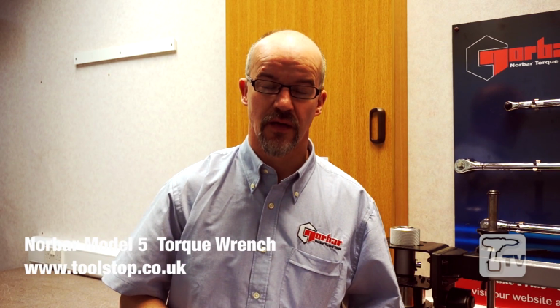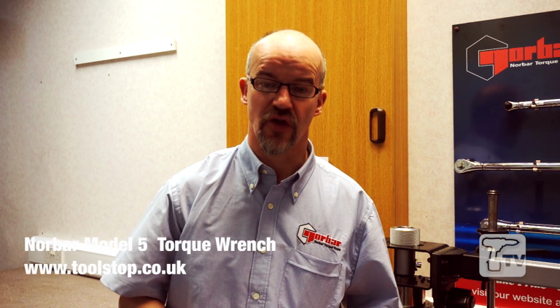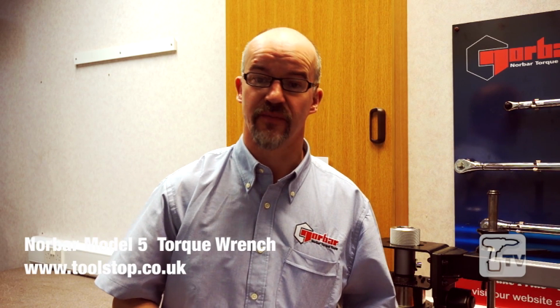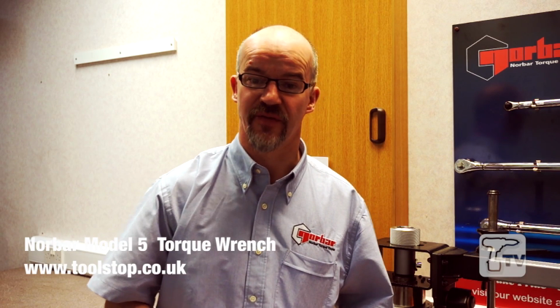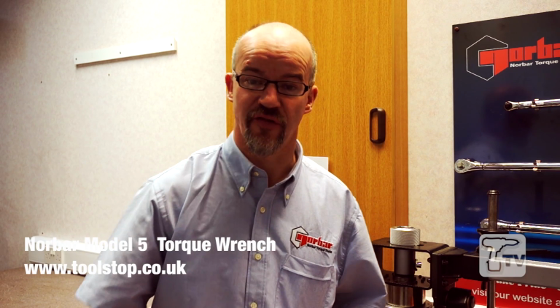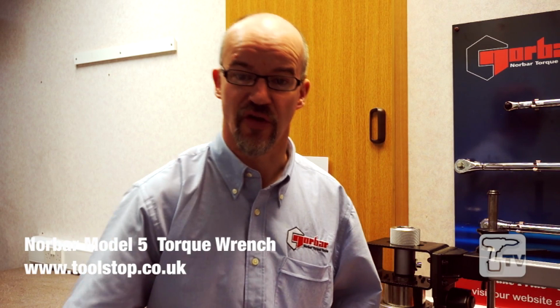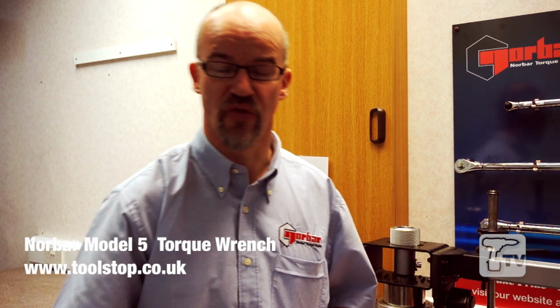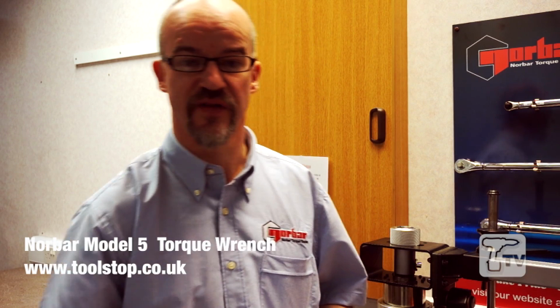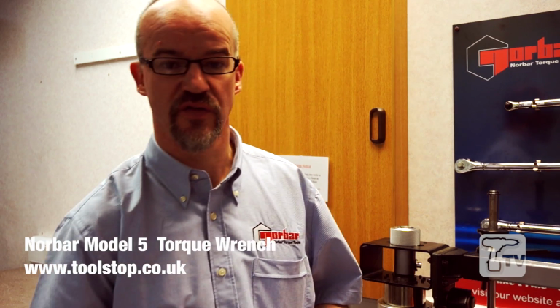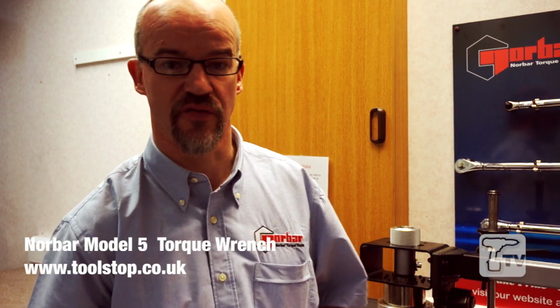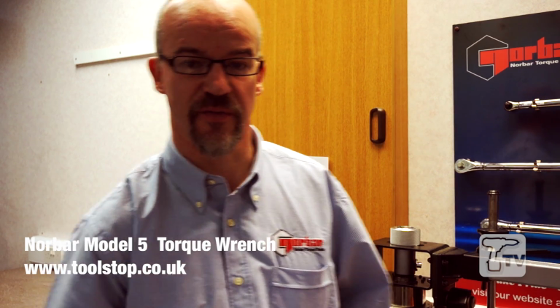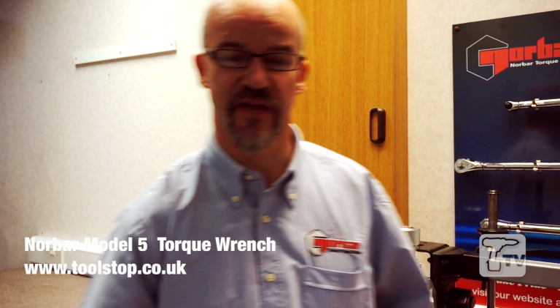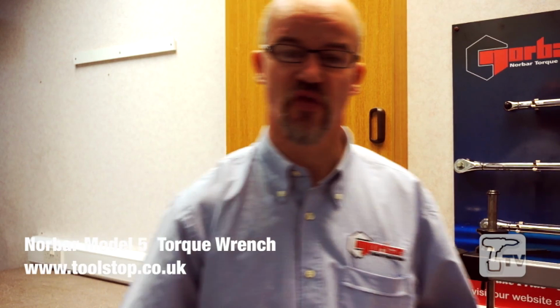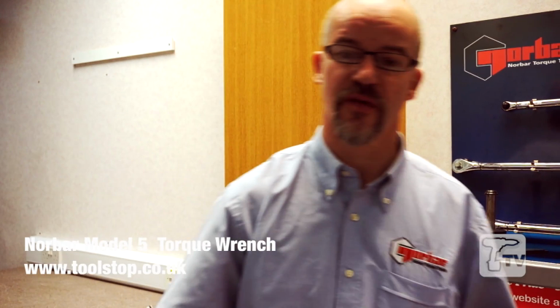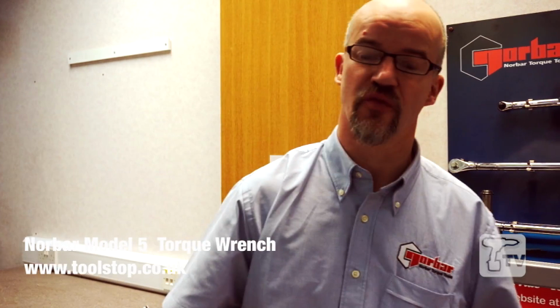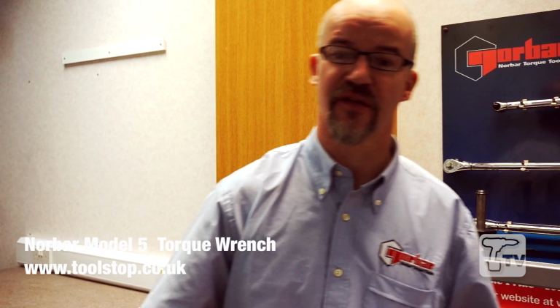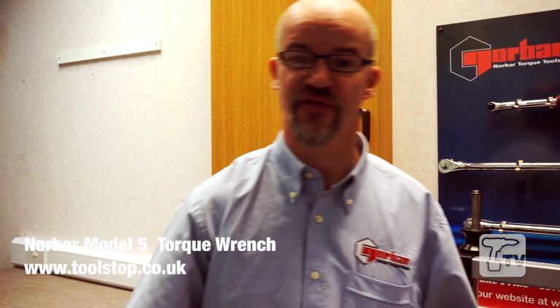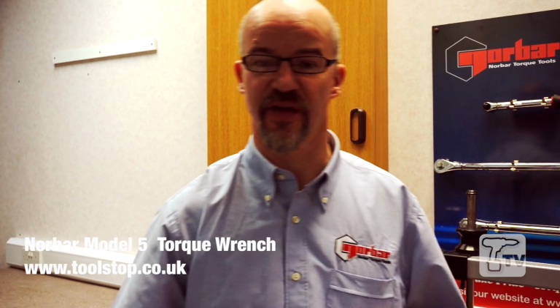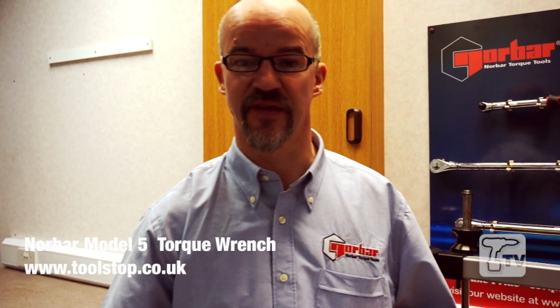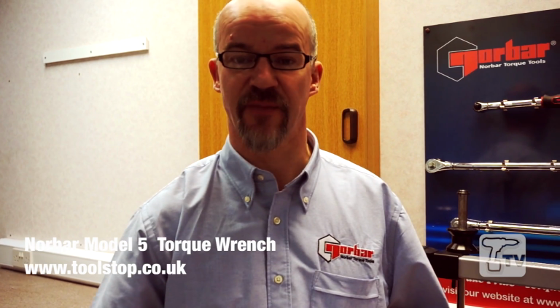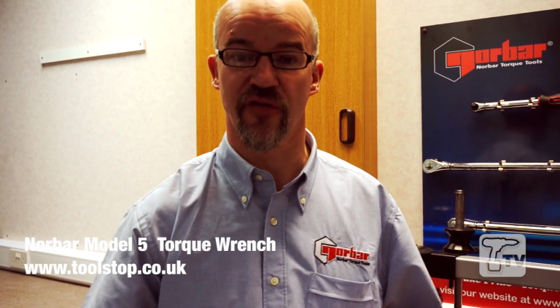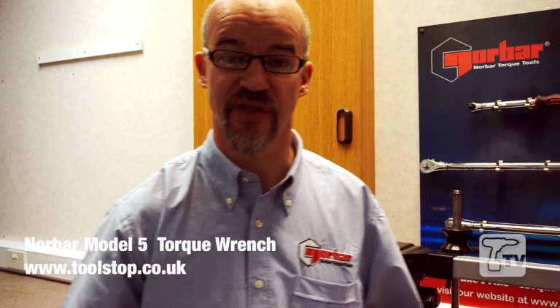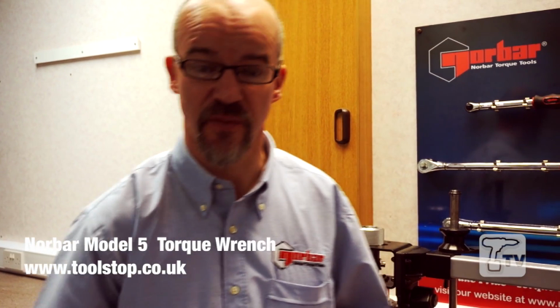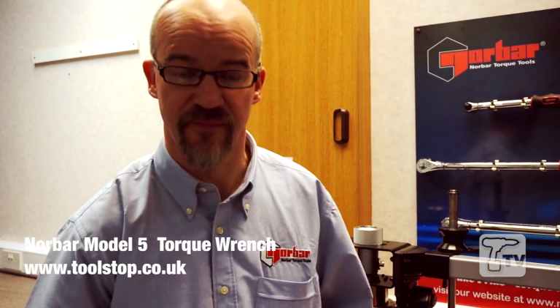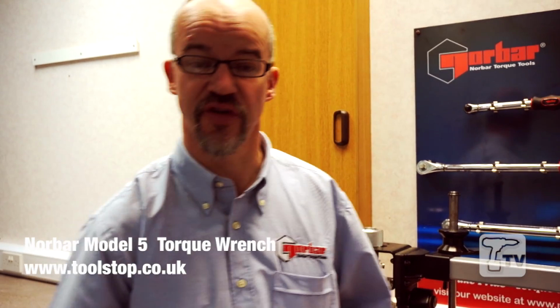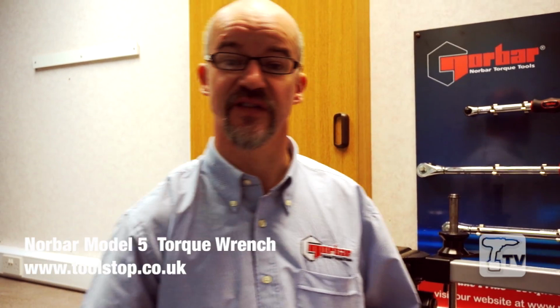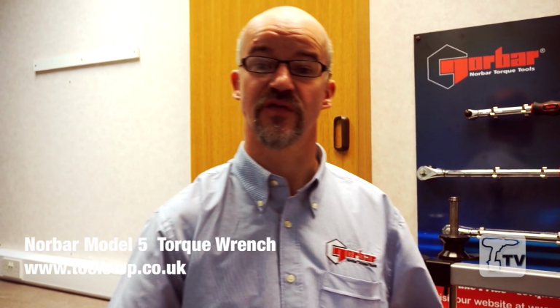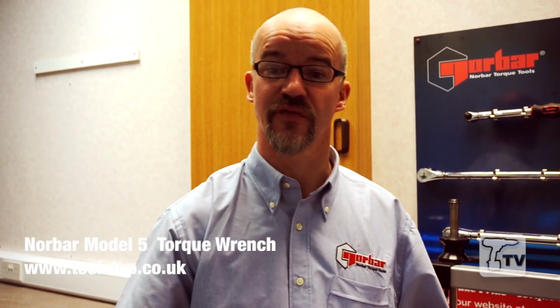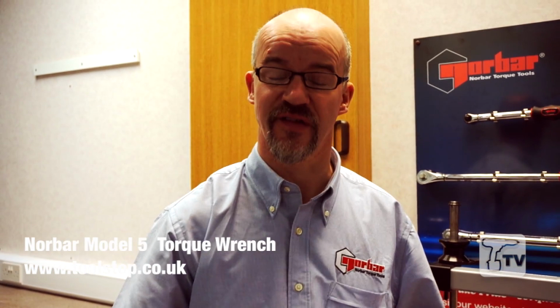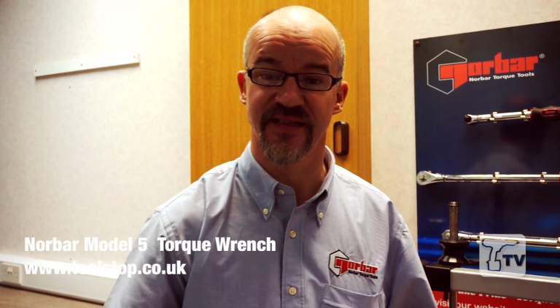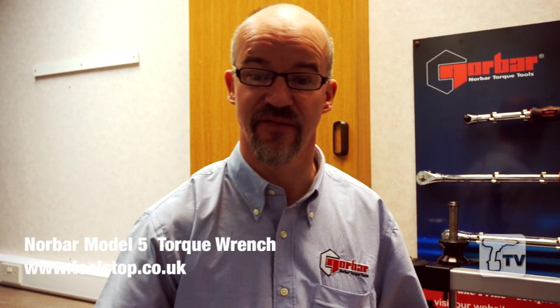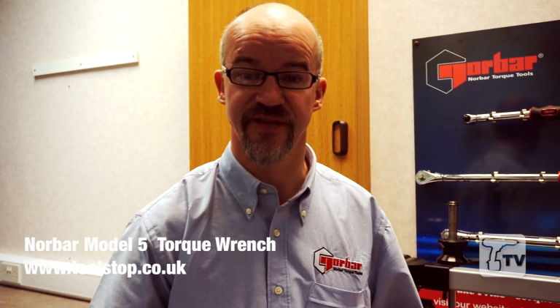Hello, my name is Chris Young from Norbar Torque Tools. We're a torque tool manufacturer based in Banbury, Oxfordshire. We've been producing torque tools since 1942.